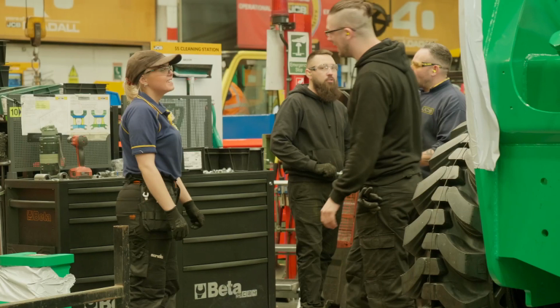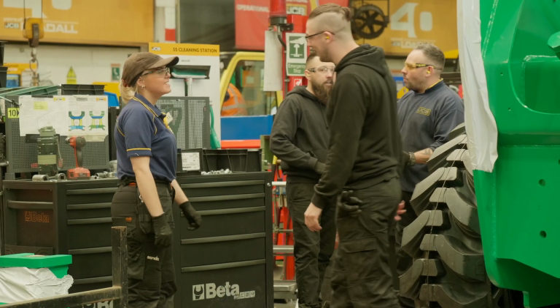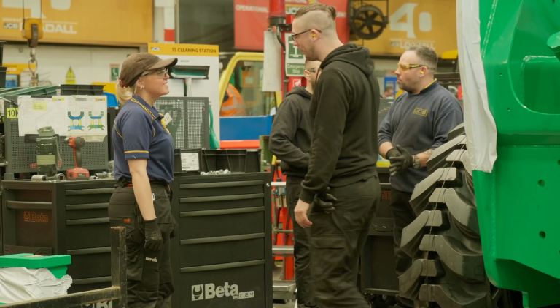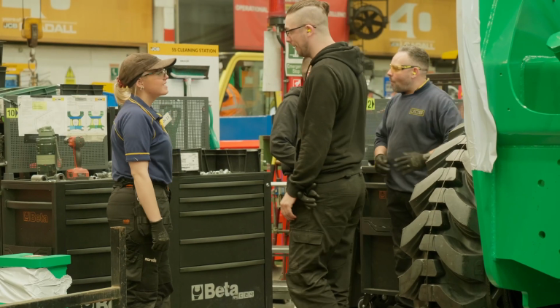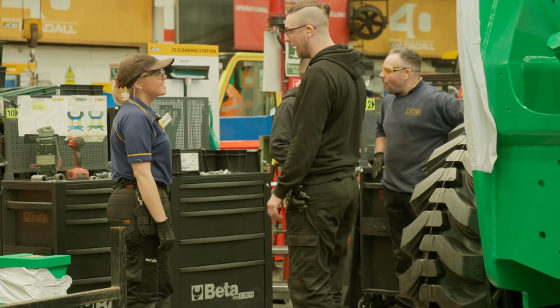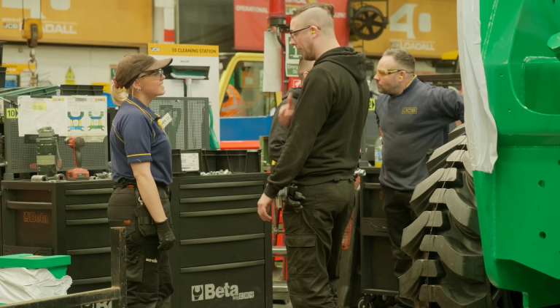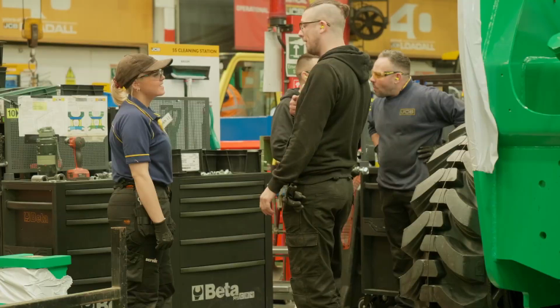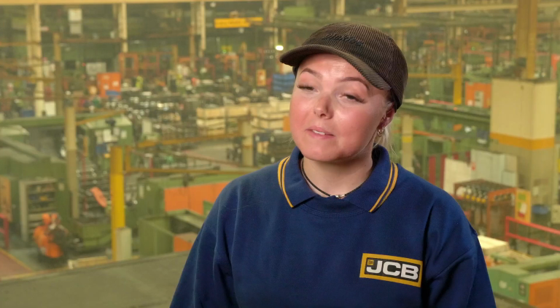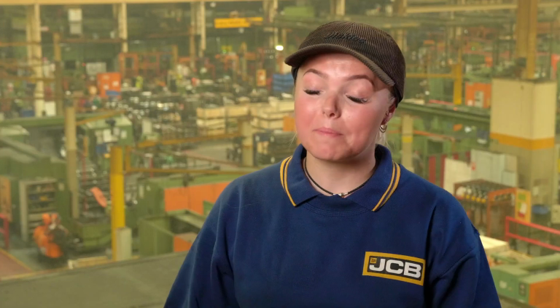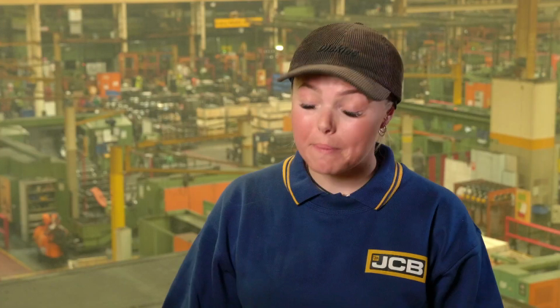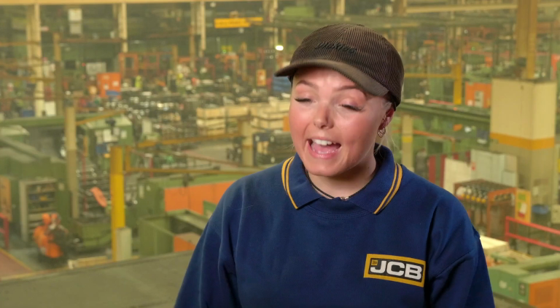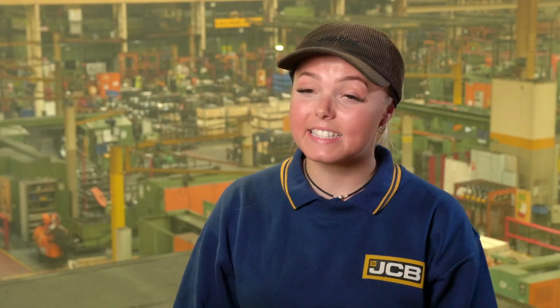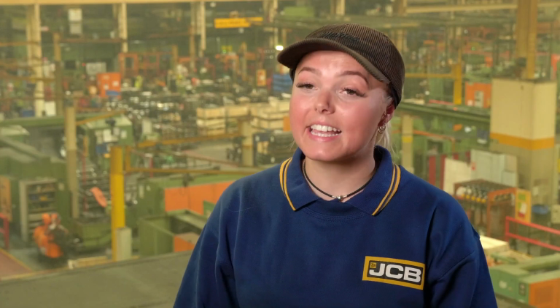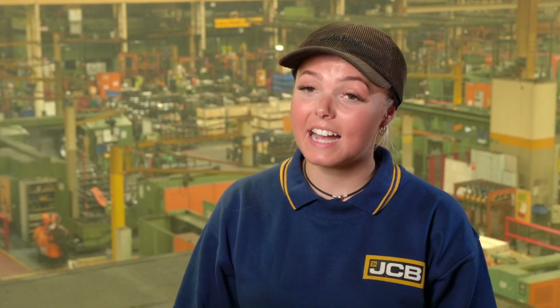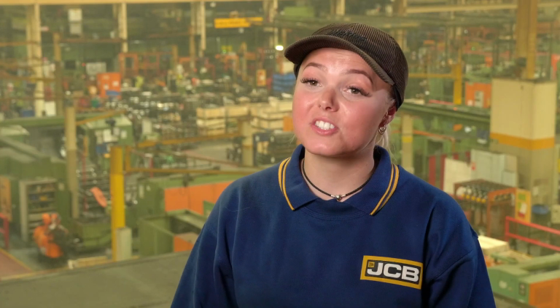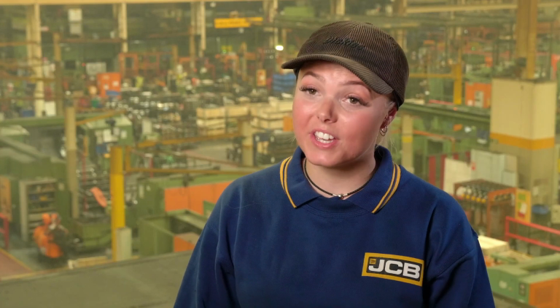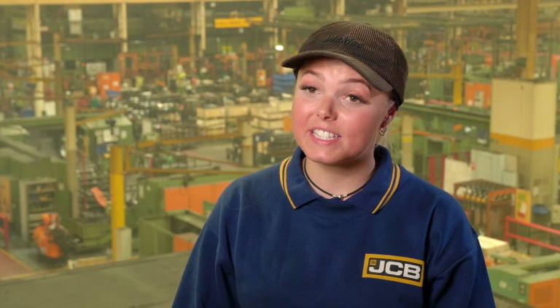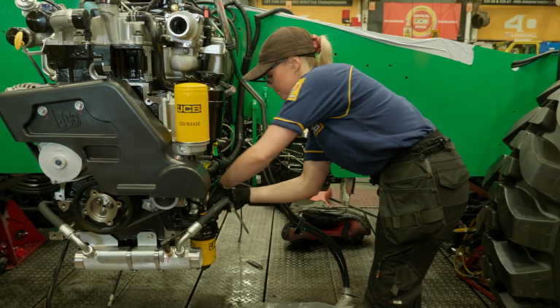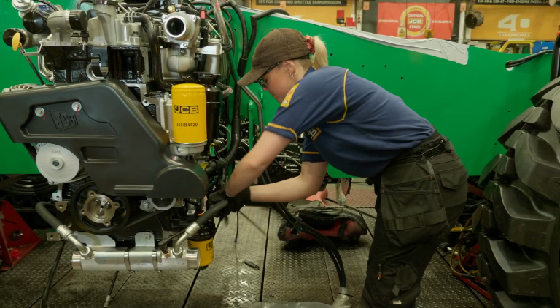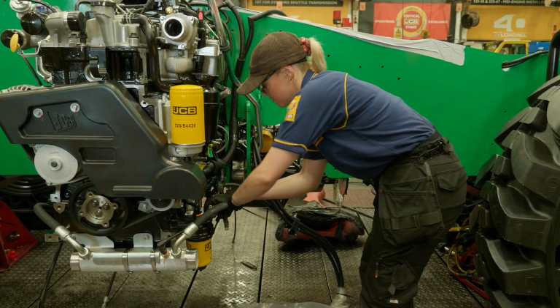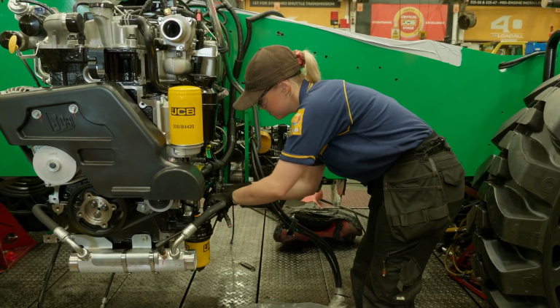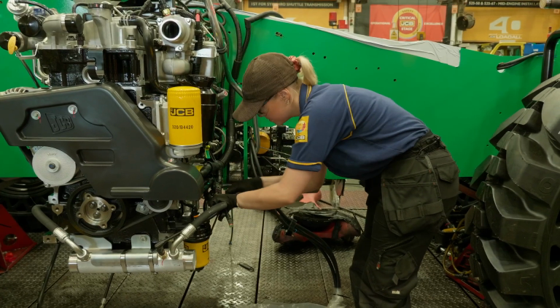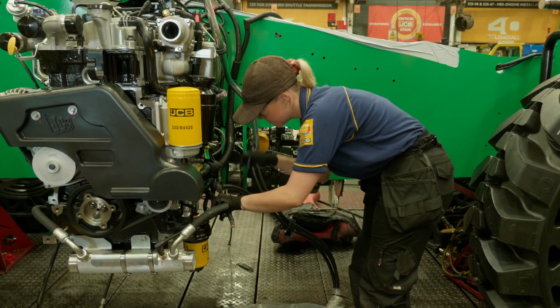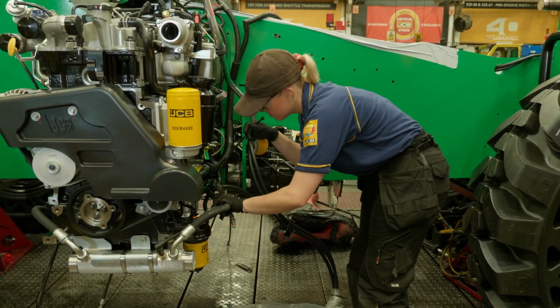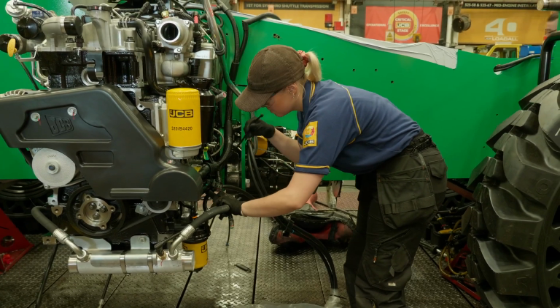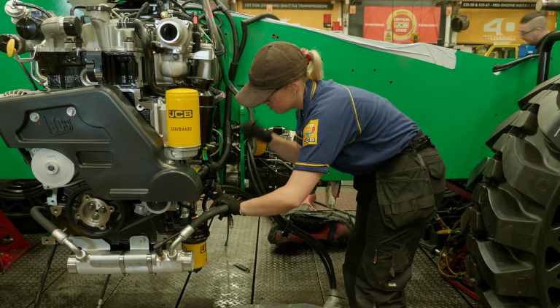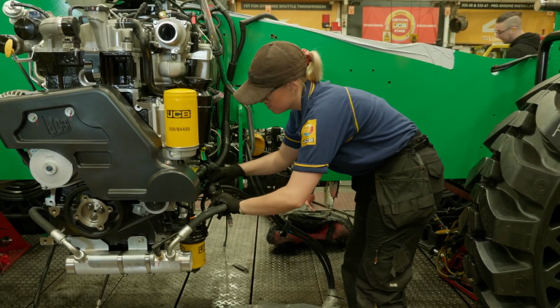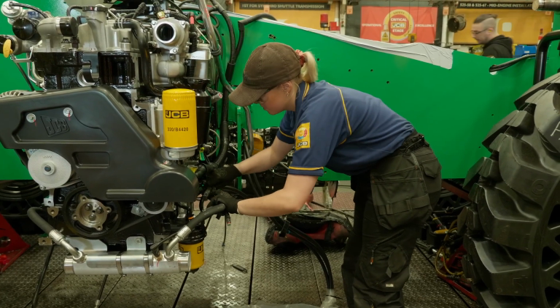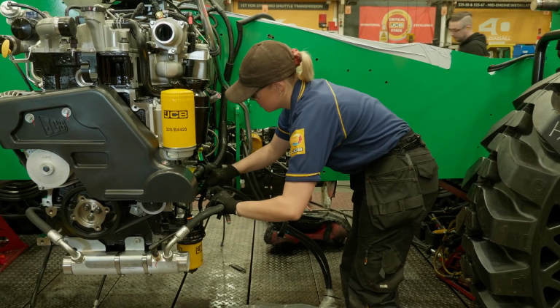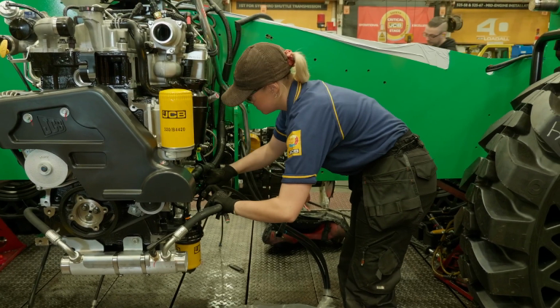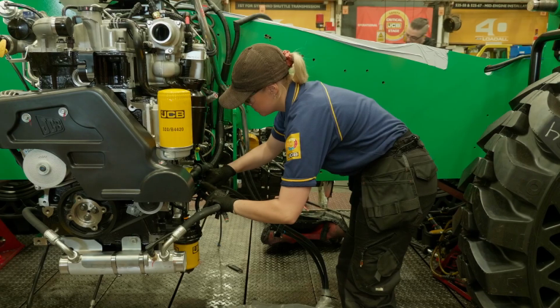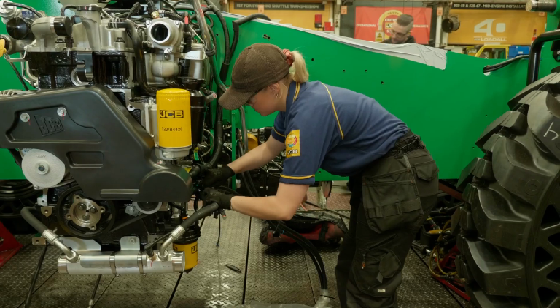It isn't clean. Be prepared to get your hands dirty and muck in, because the more you muck in, the more you learn.